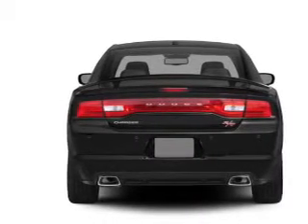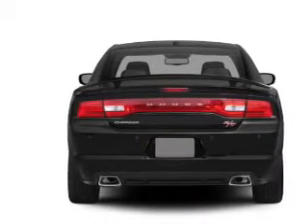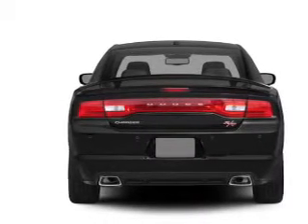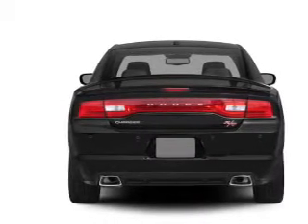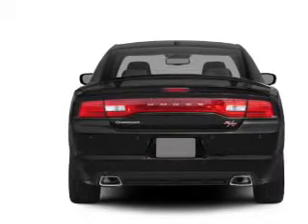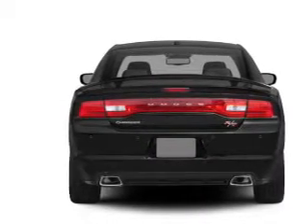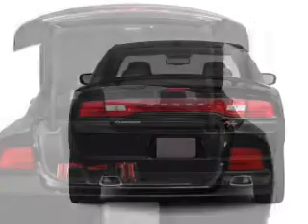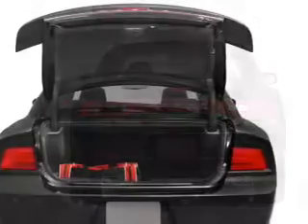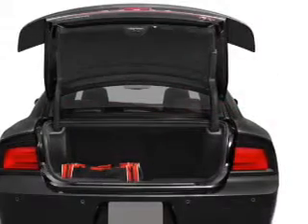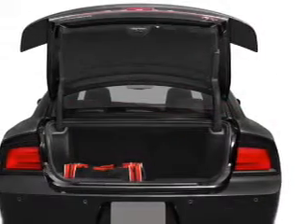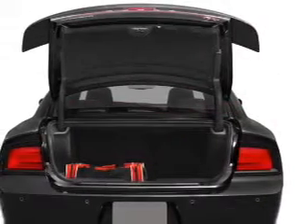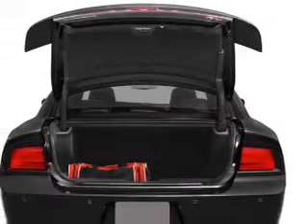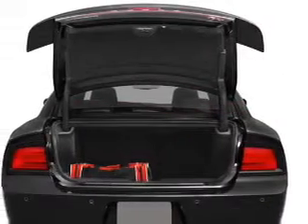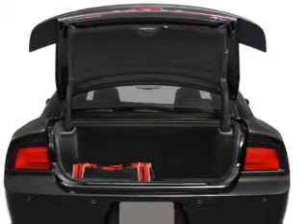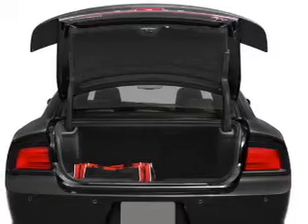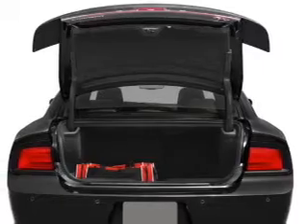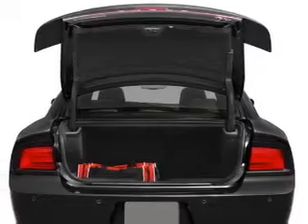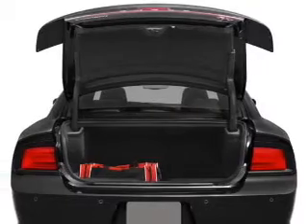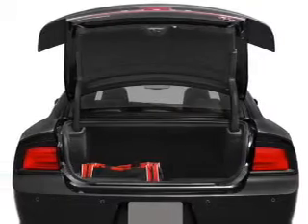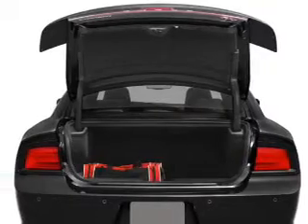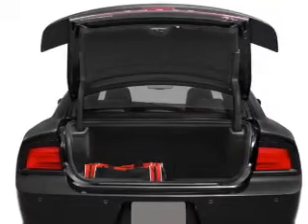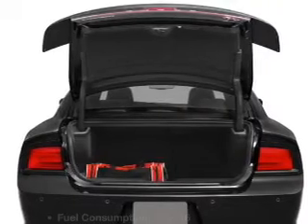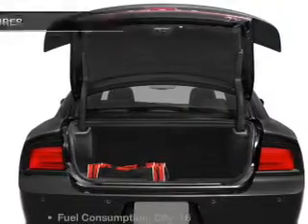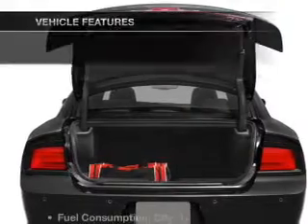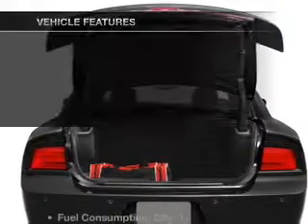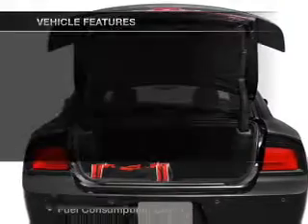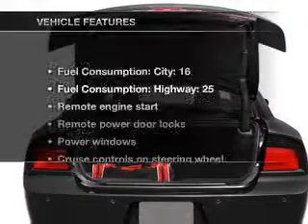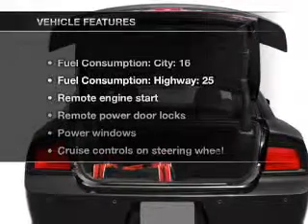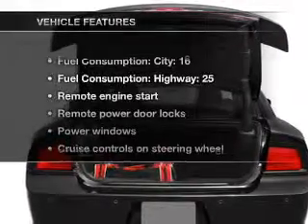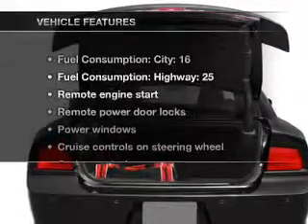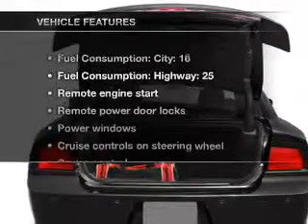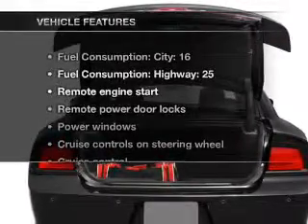Indulge in the comfort of heated seats. Pamper yourself with memory settings. And with these notable features,